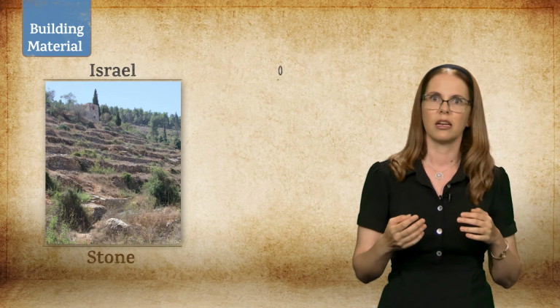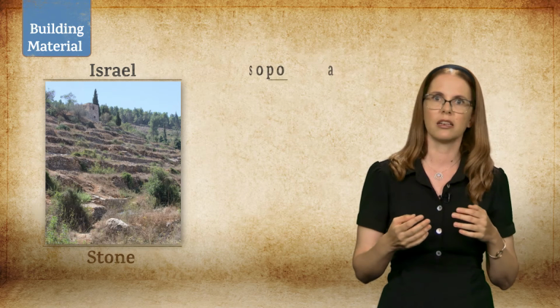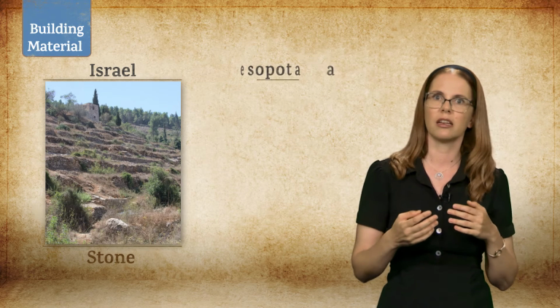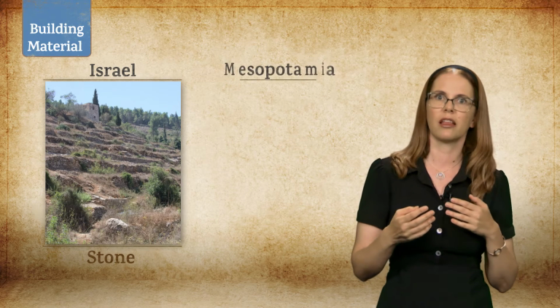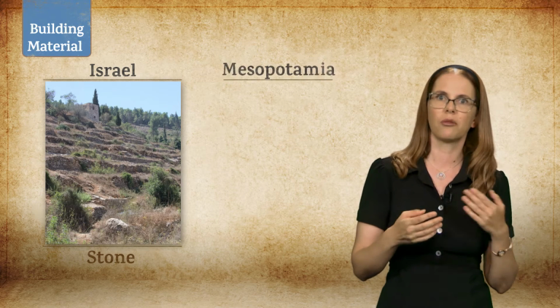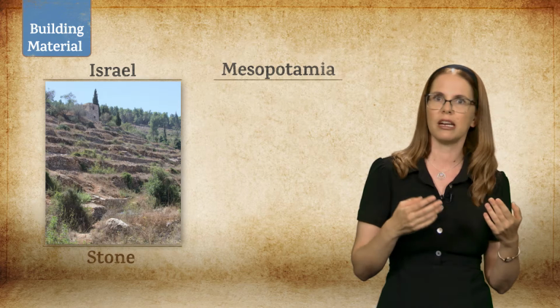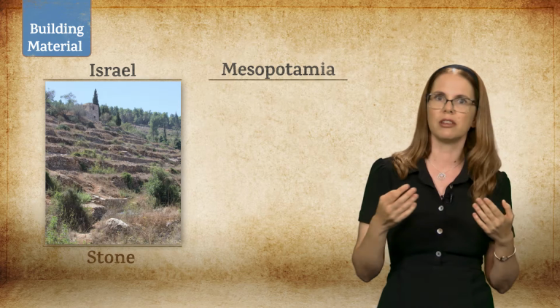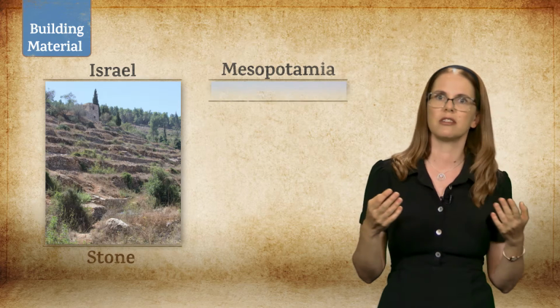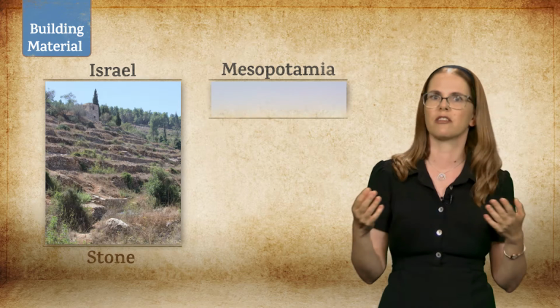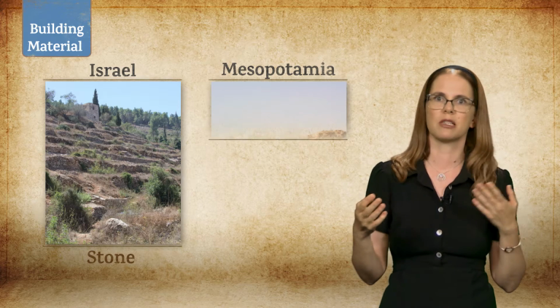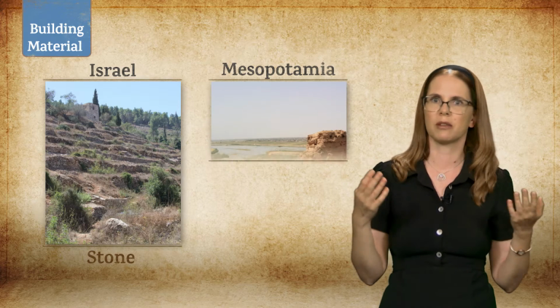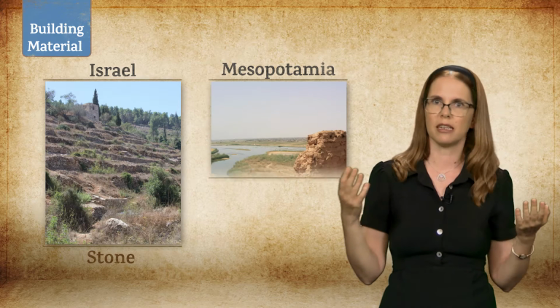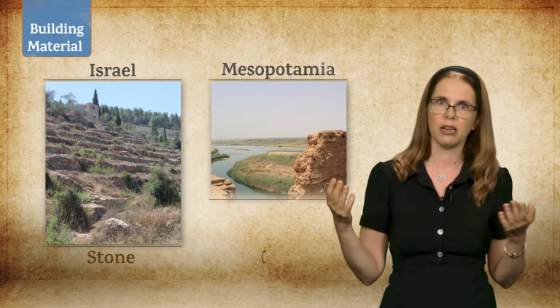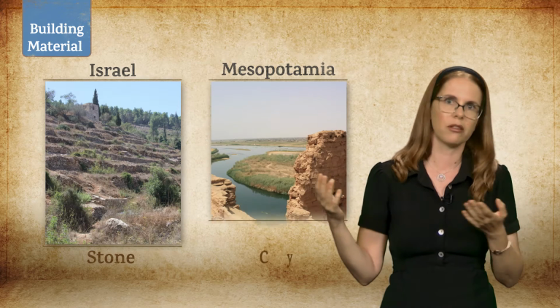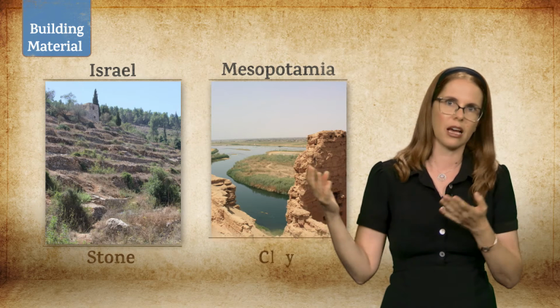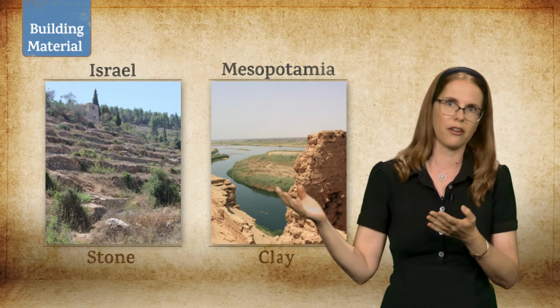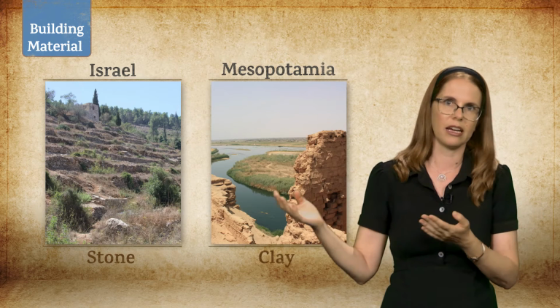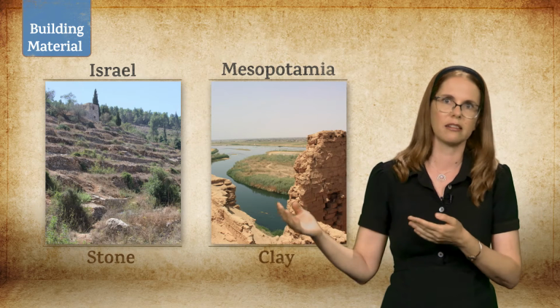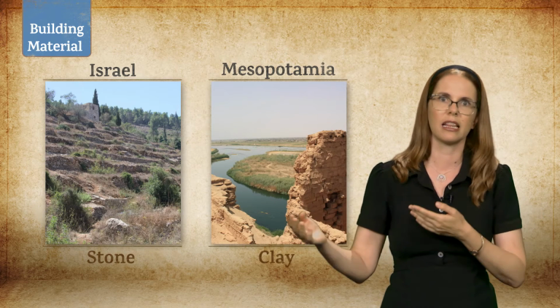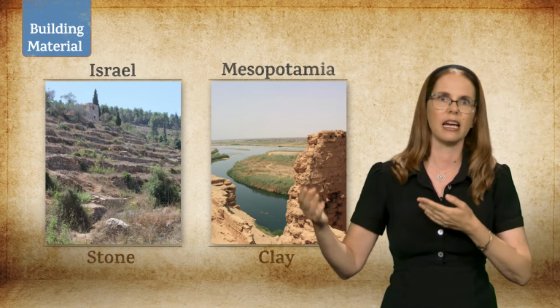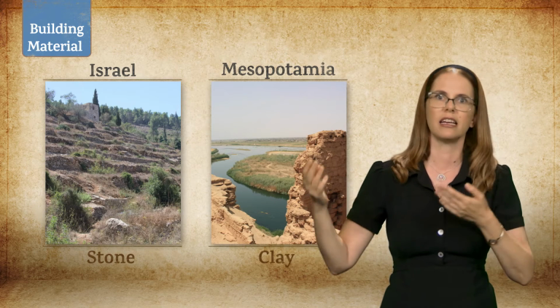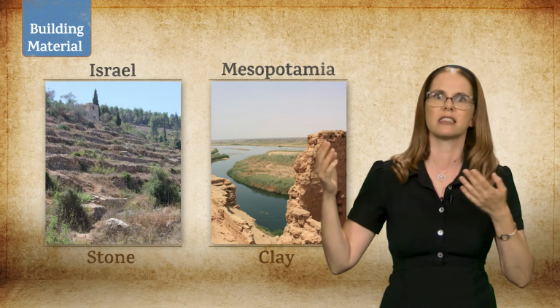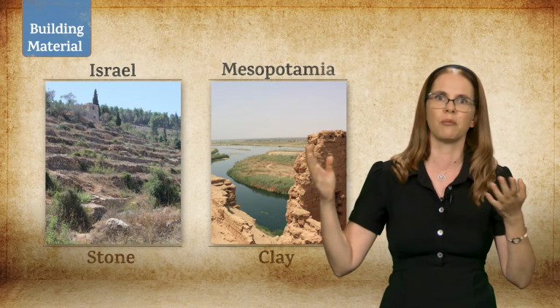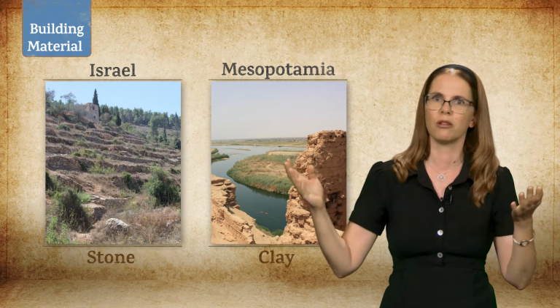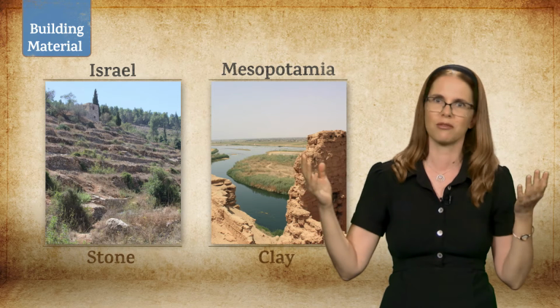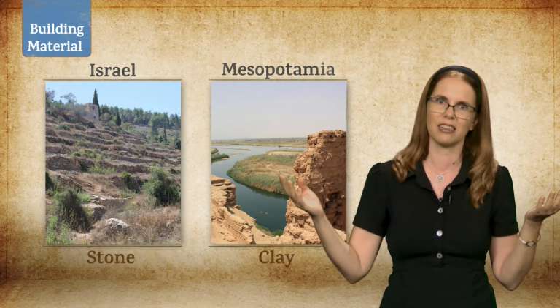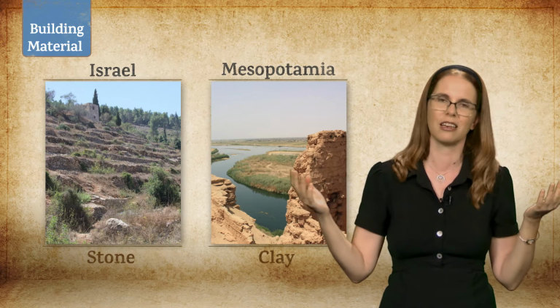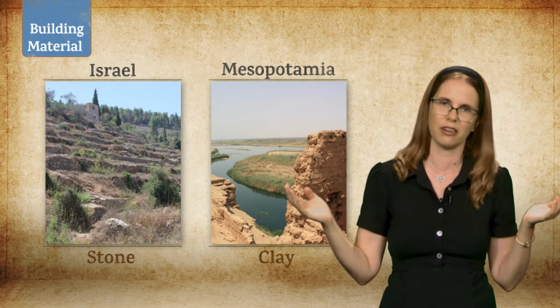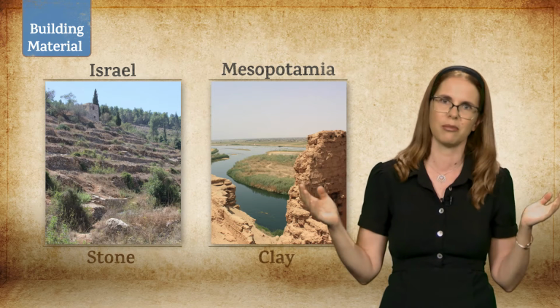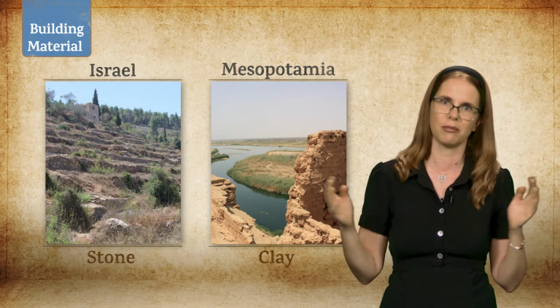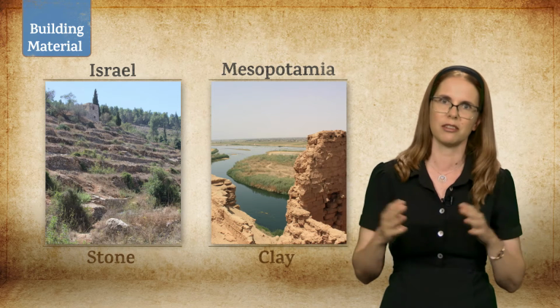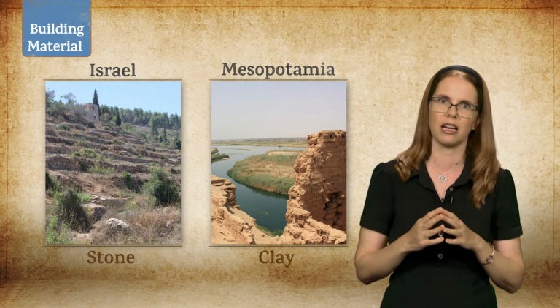In the great rivers of Mesopotamia, on the other hand, clay is the most readily available material.